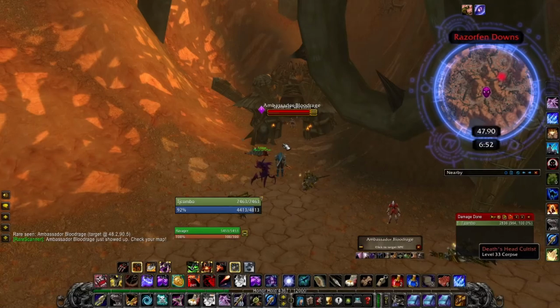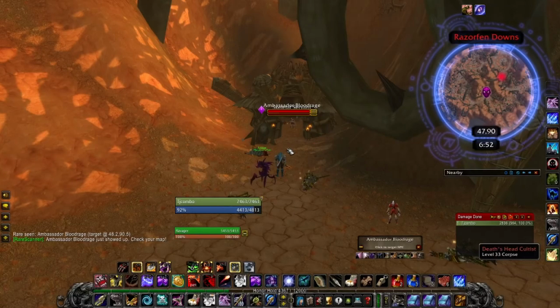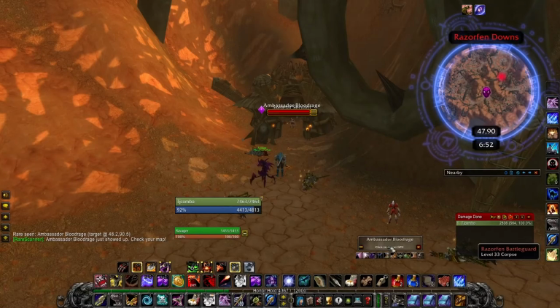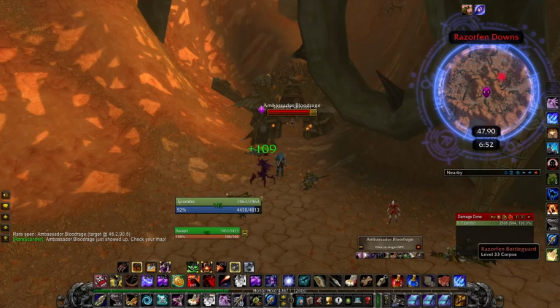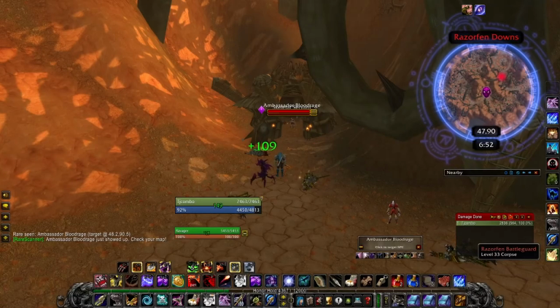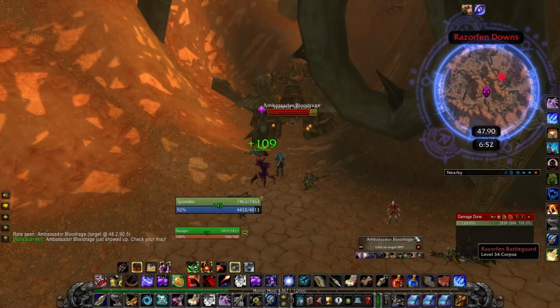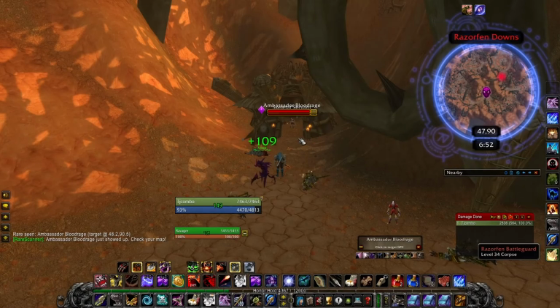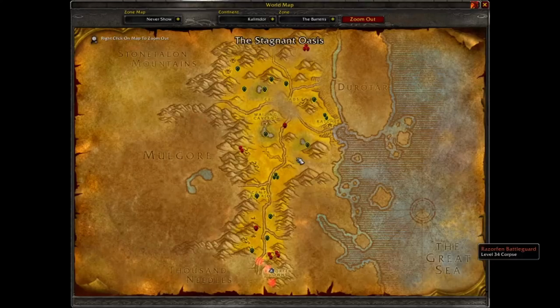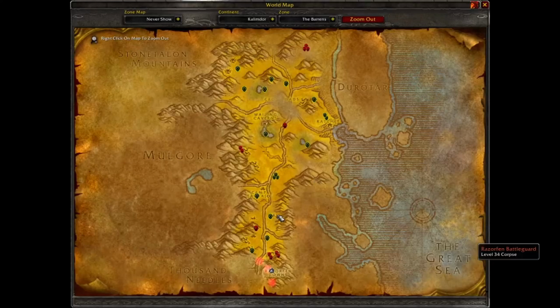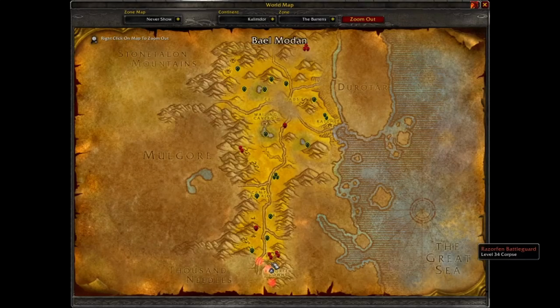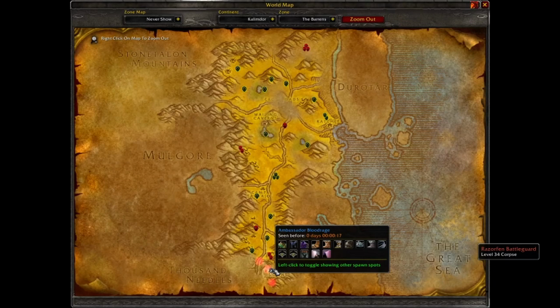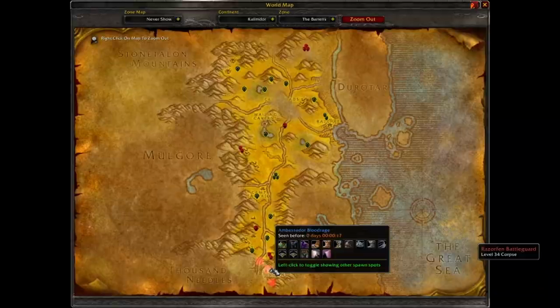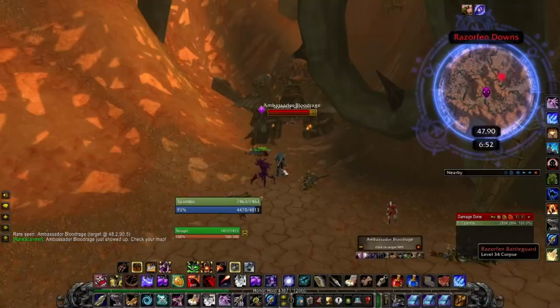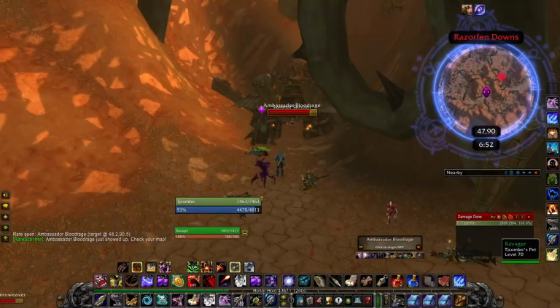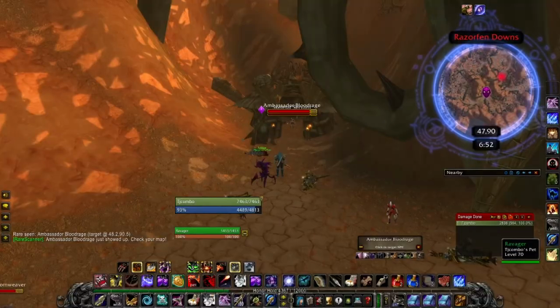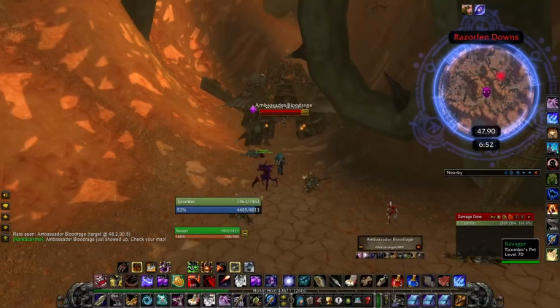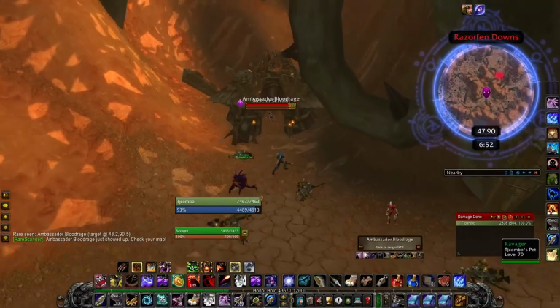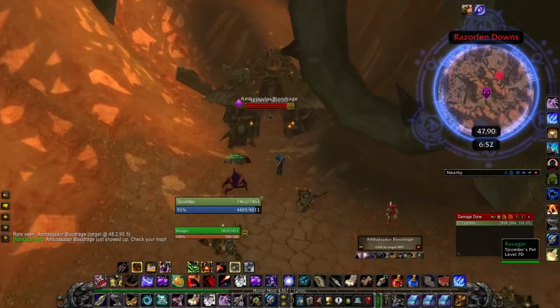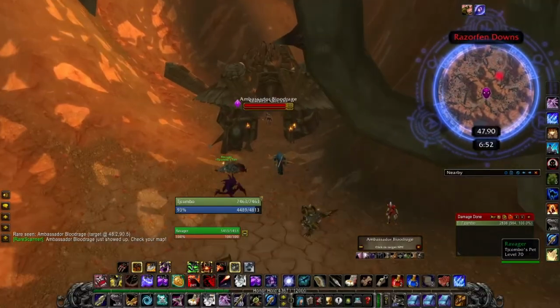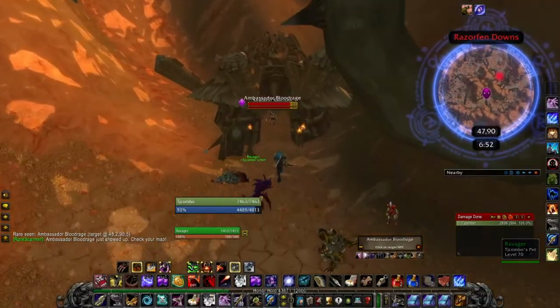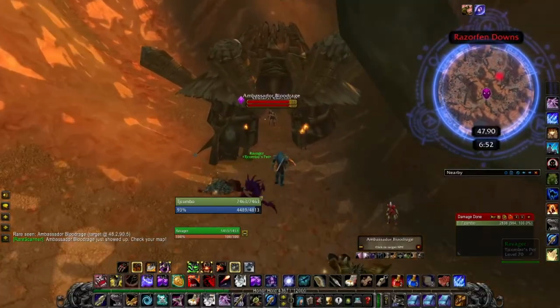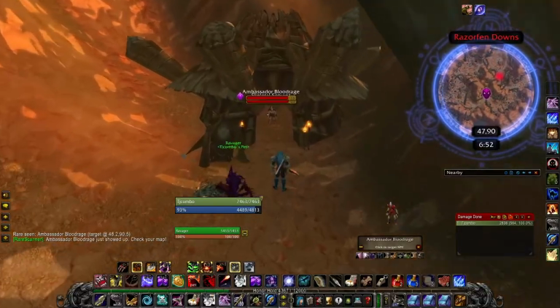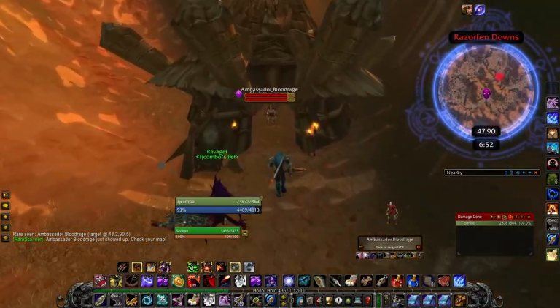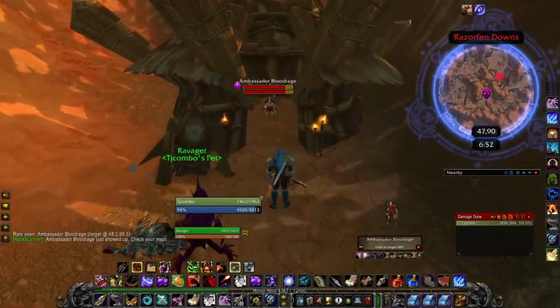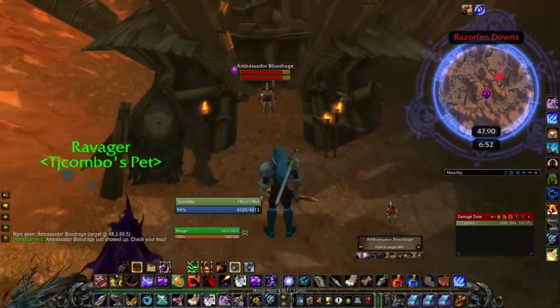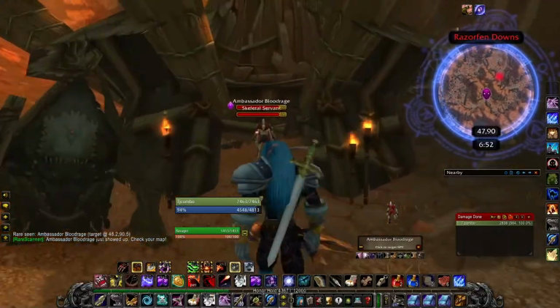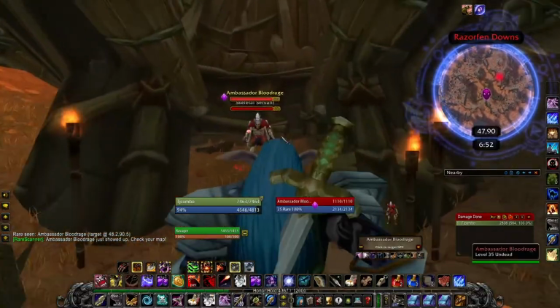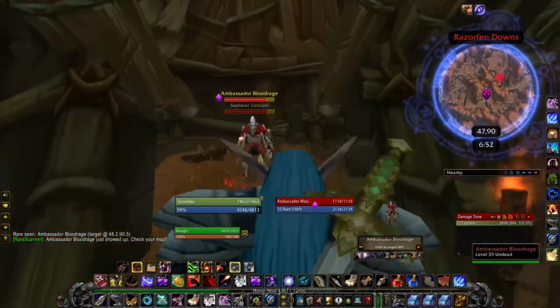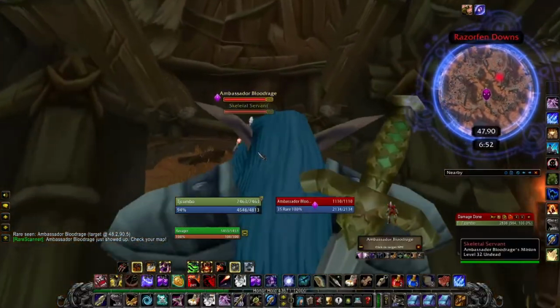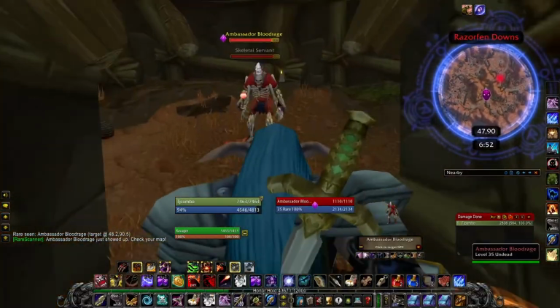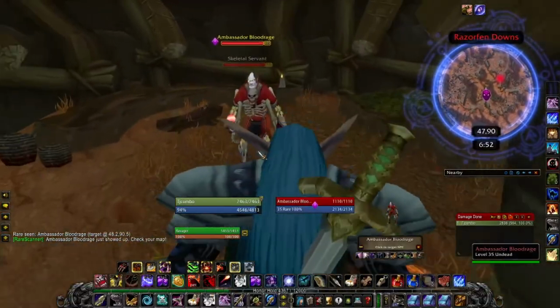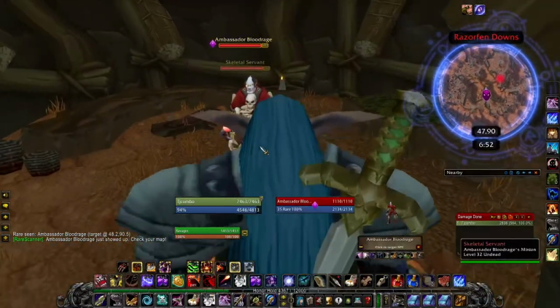Finally found Ambassador Blood Rage. I think he's always in a little hut, so if you just search them all.